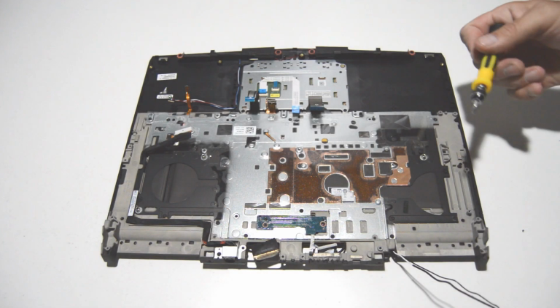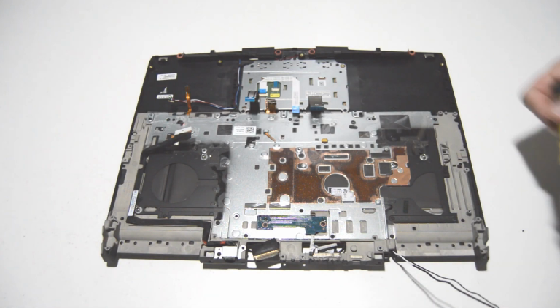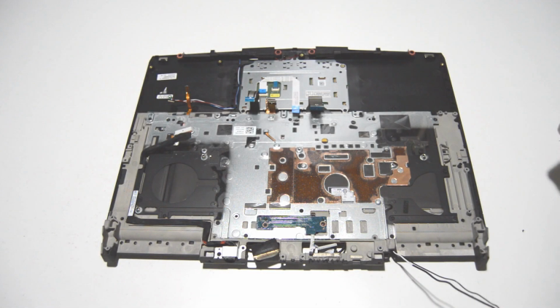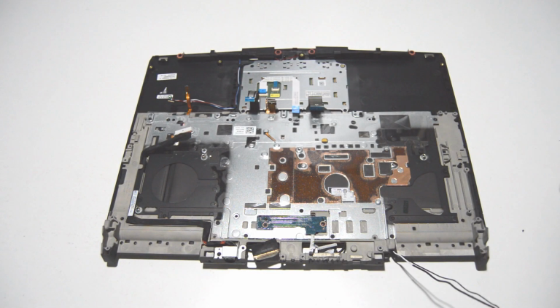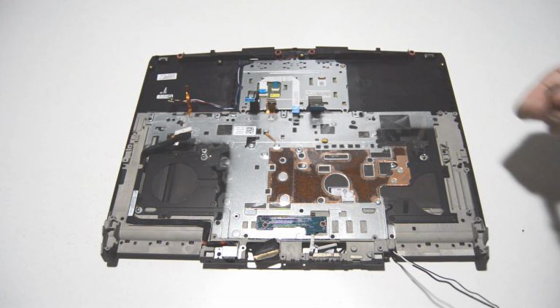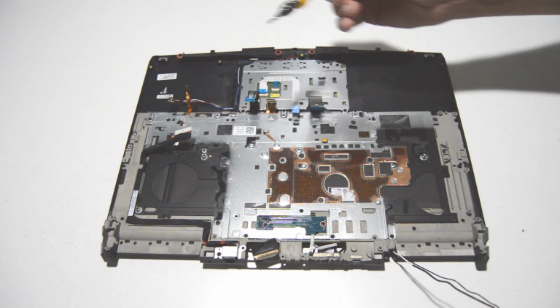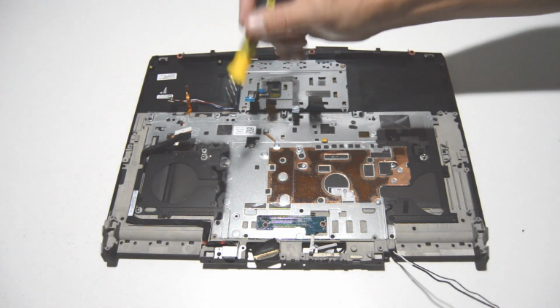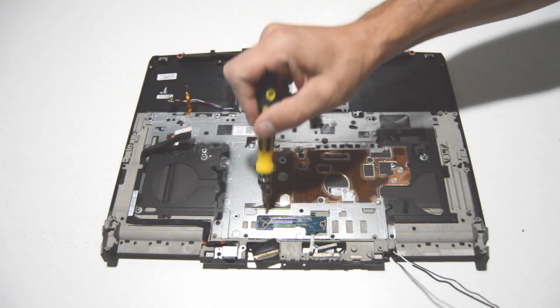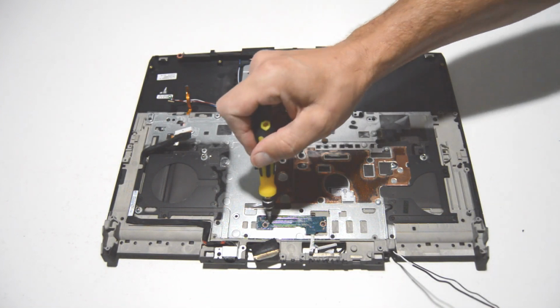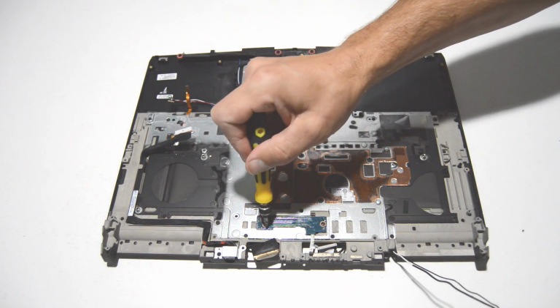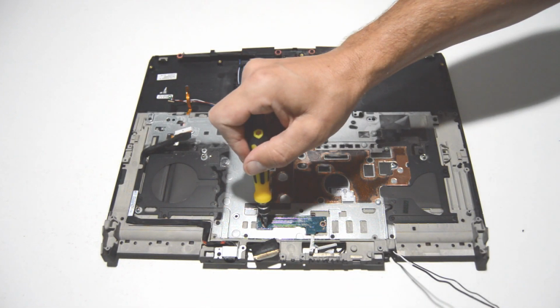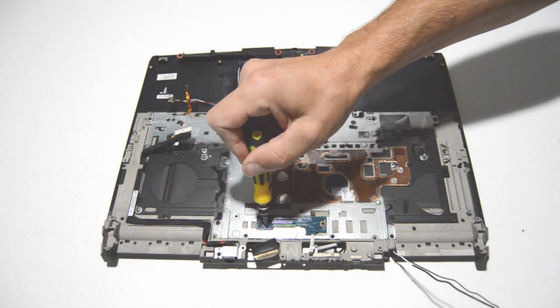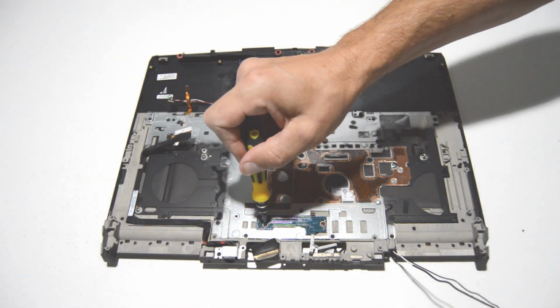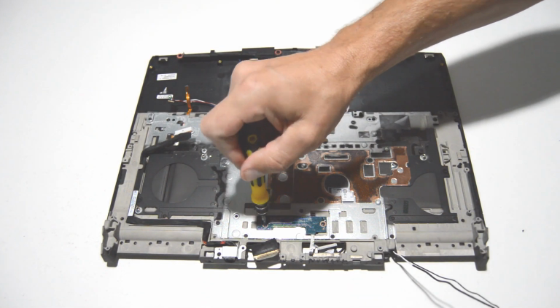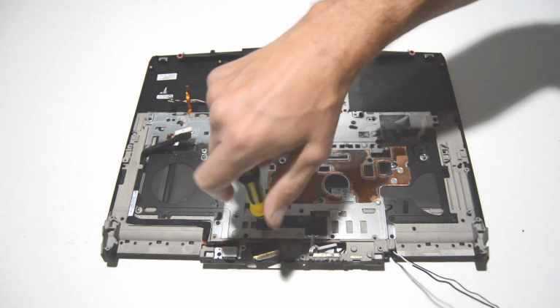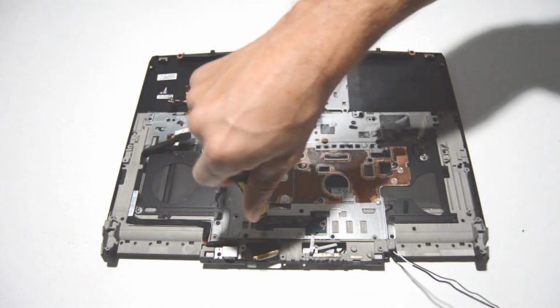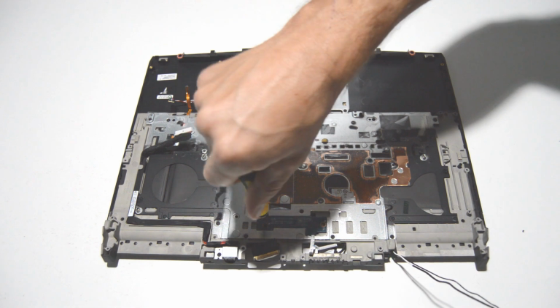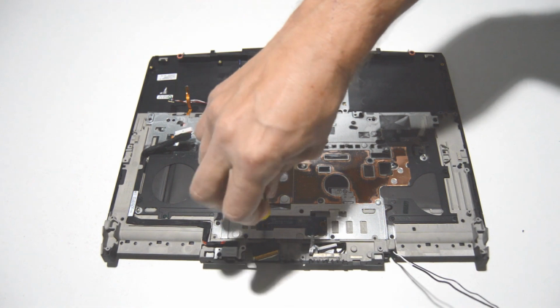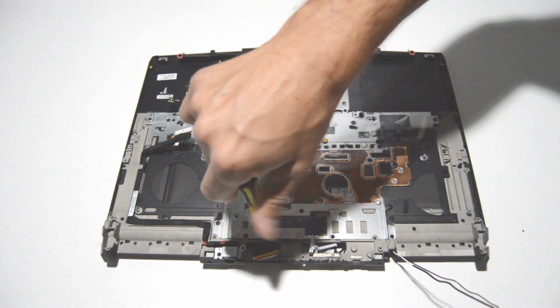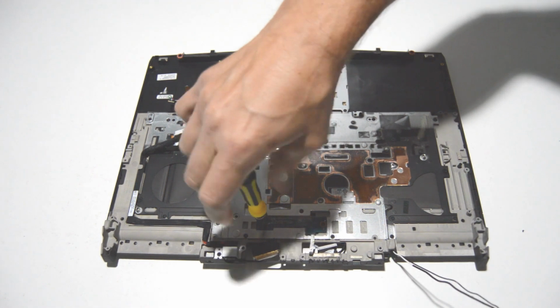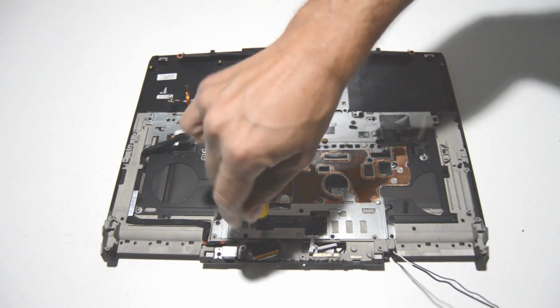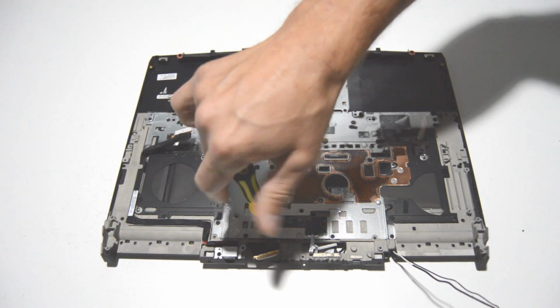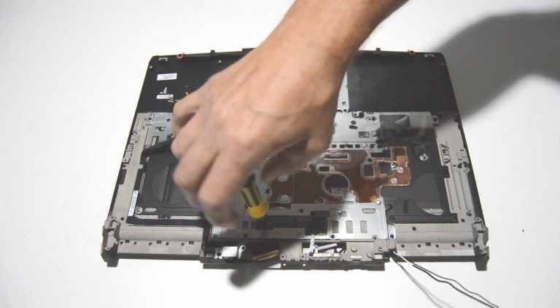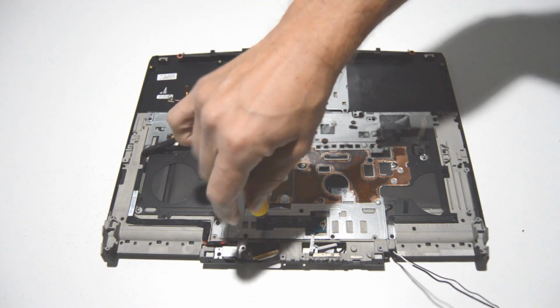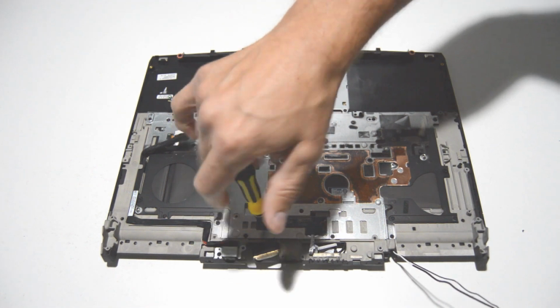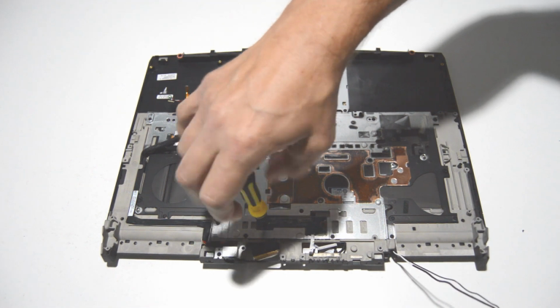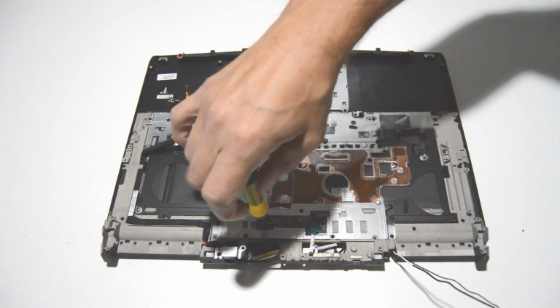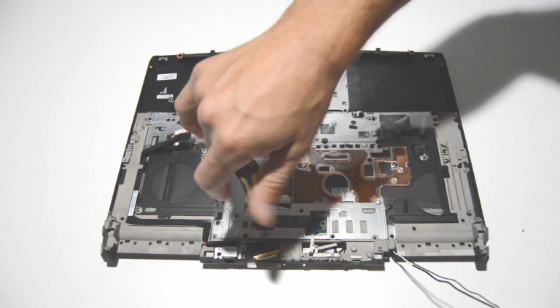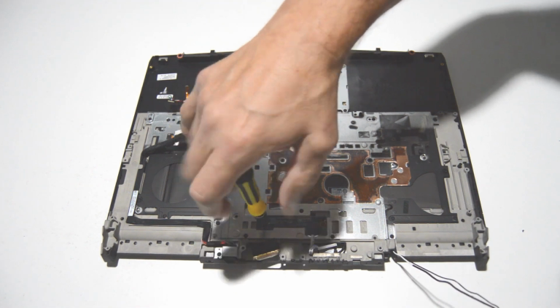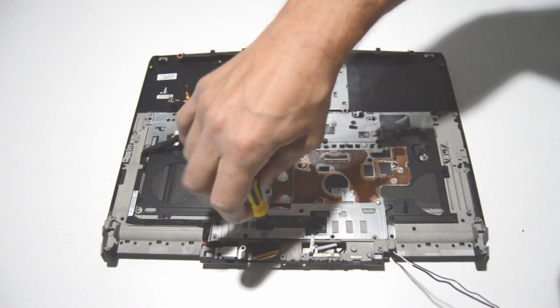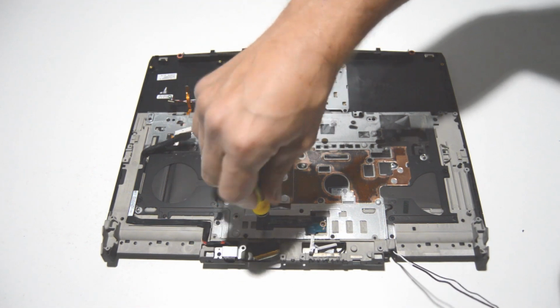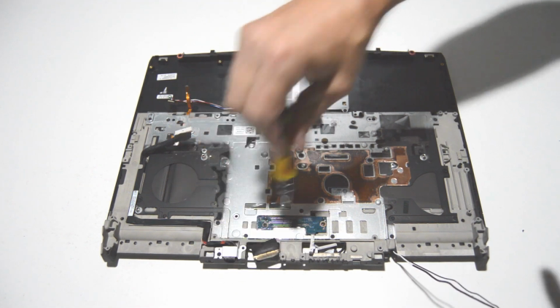Now we can remove the button board and the DC jack.